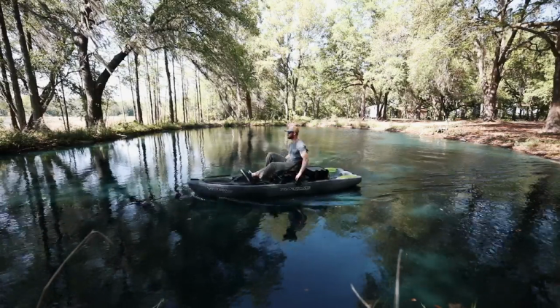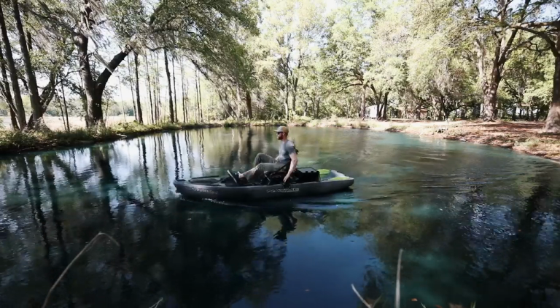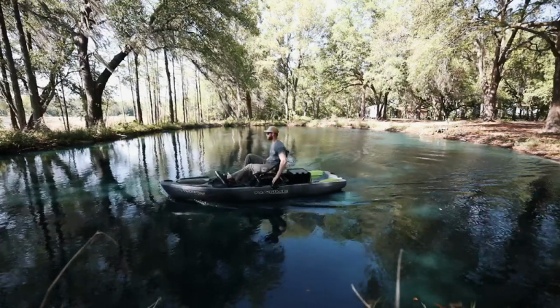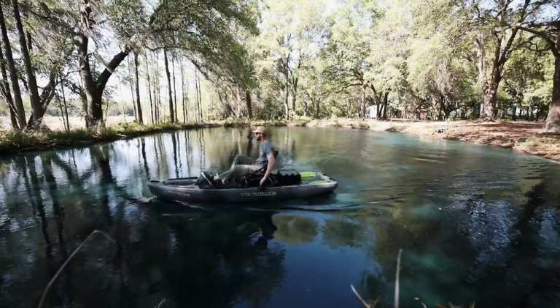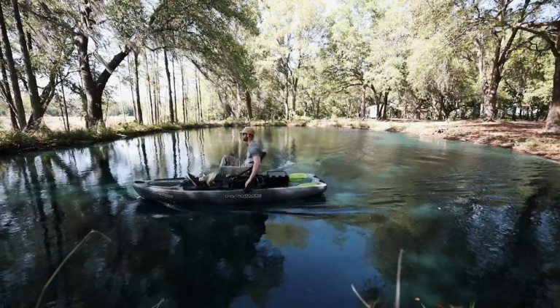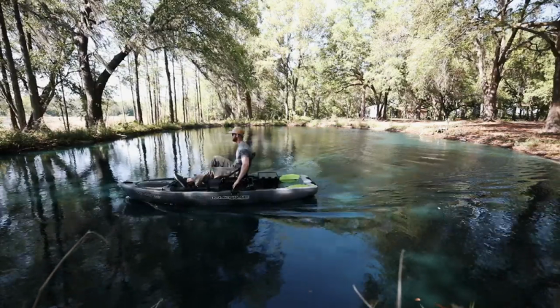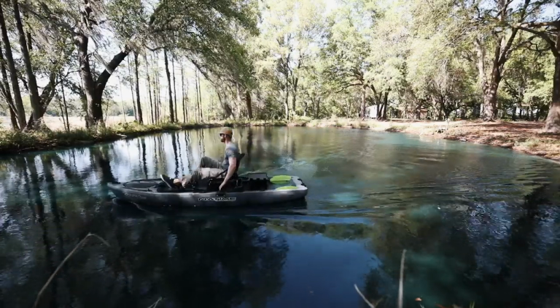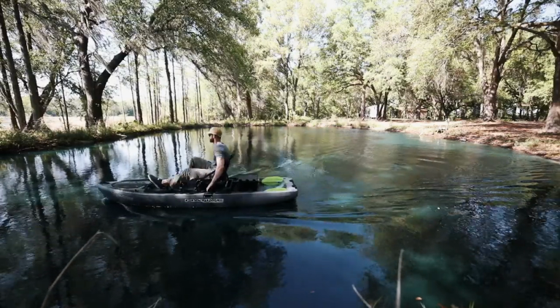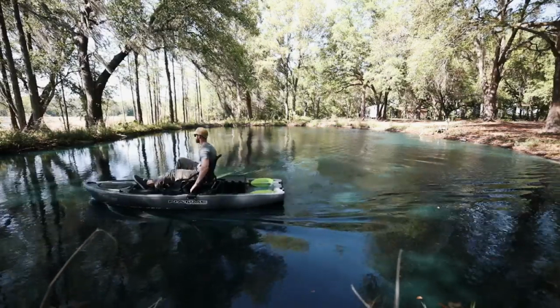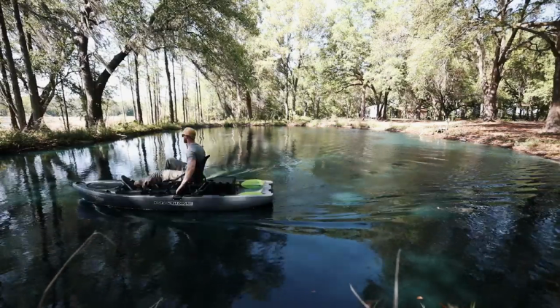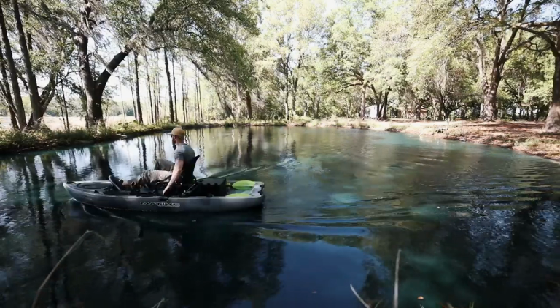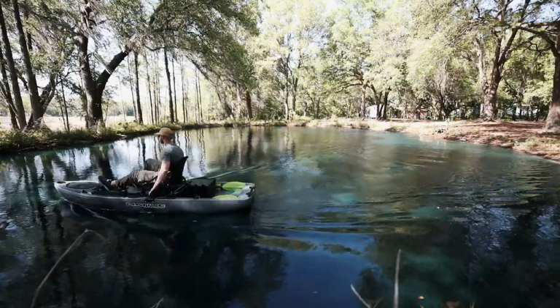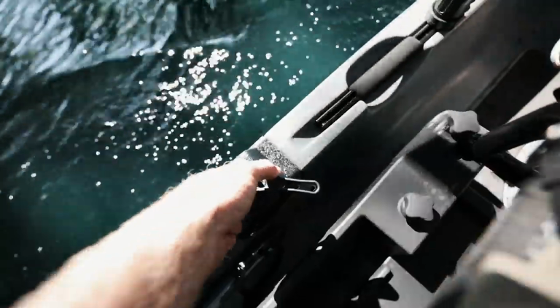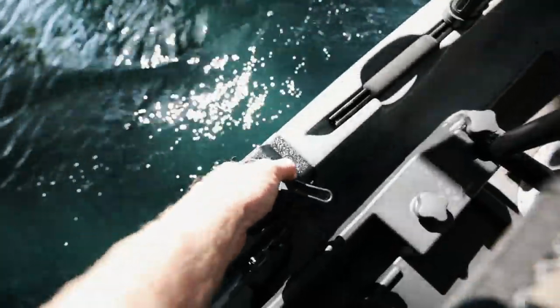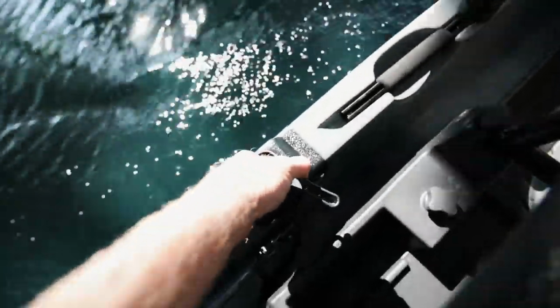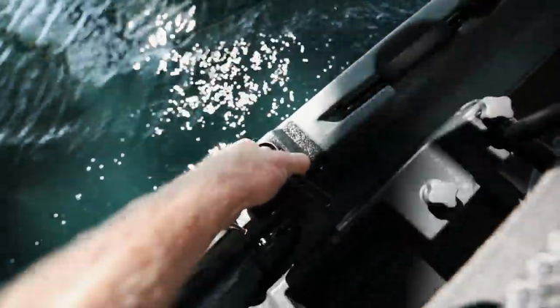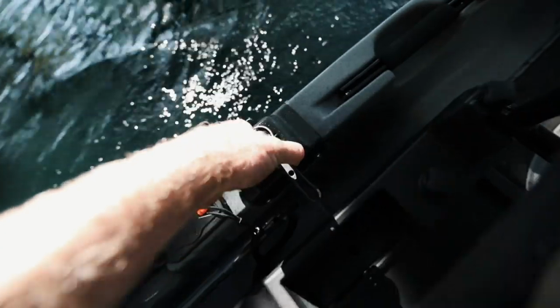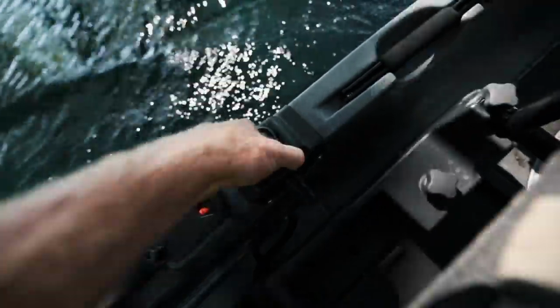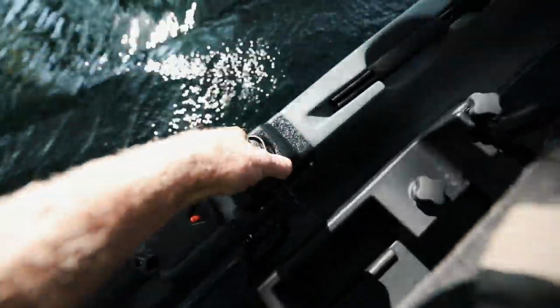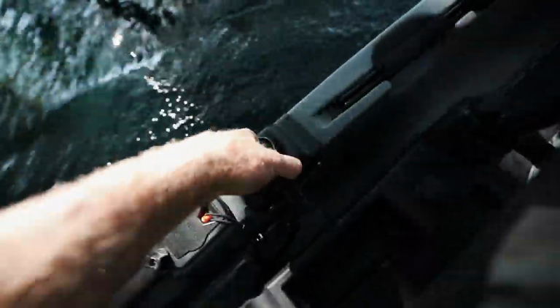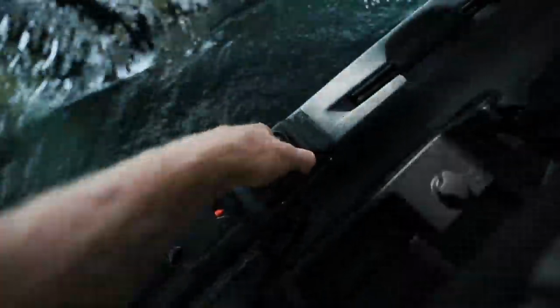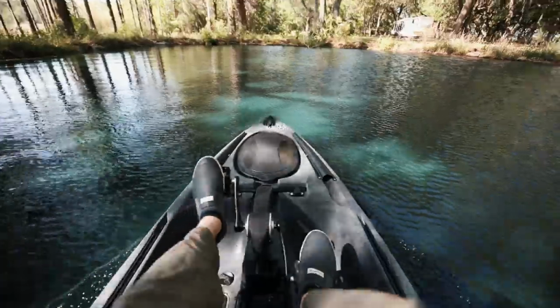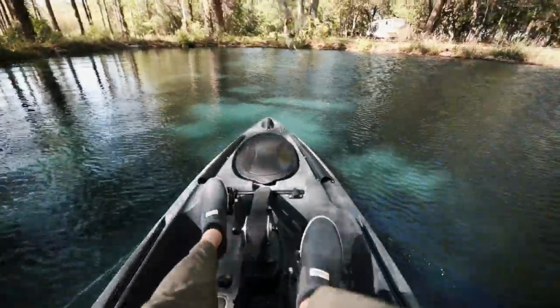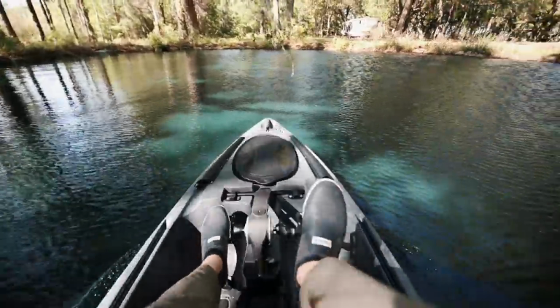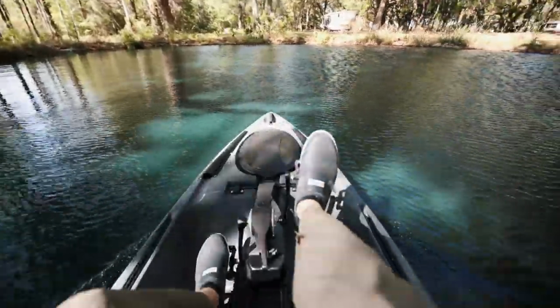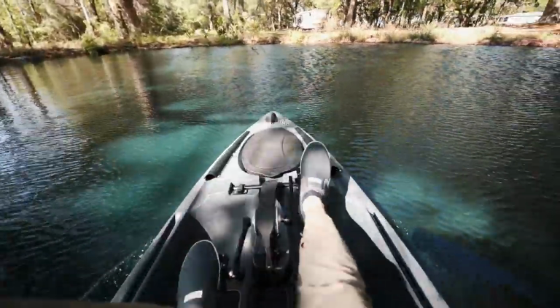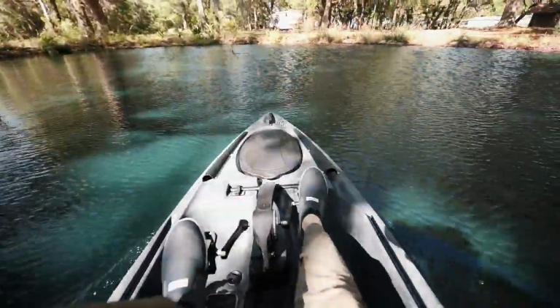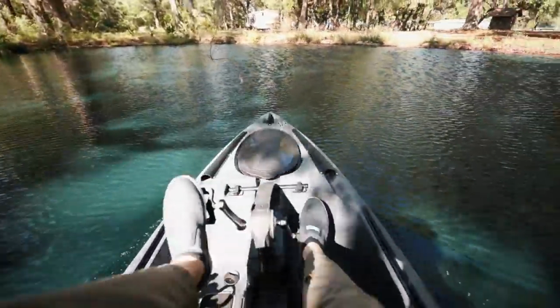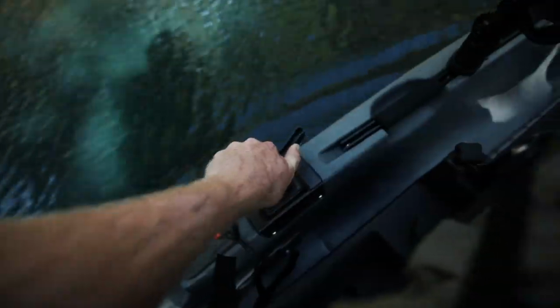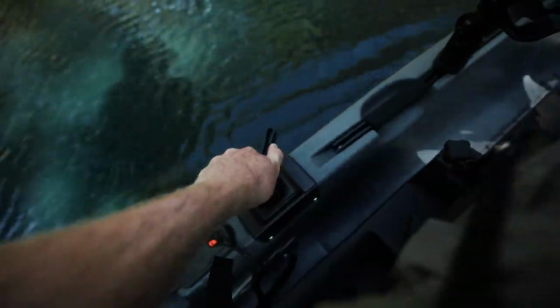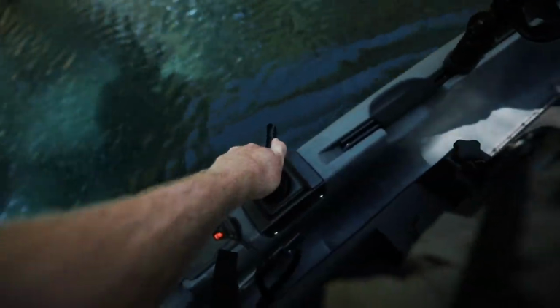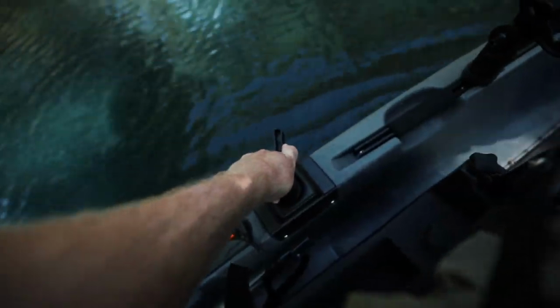On your left side of the boat is your steering for the rudder. Testing this thing out today I realized the boat turns pretty quick — simply turn it to the right and you'll go right, turn it to the left and you'll go left.